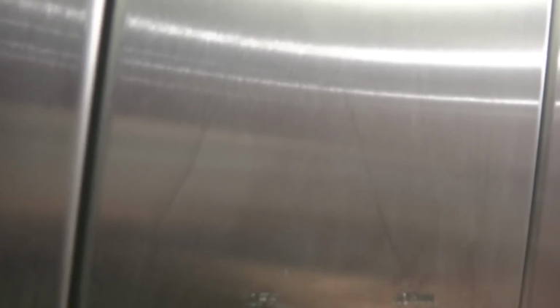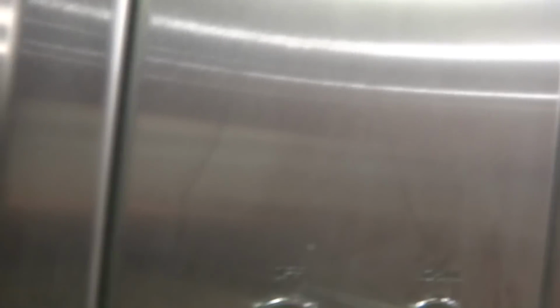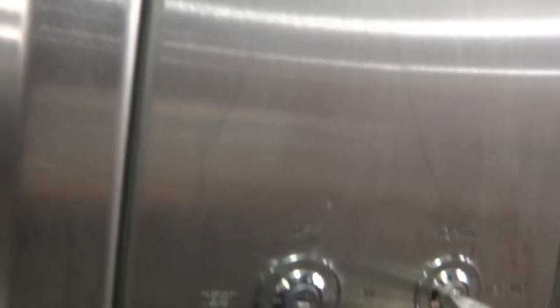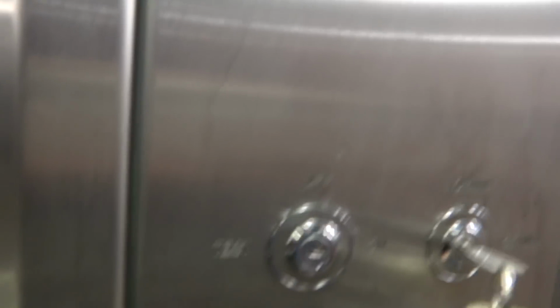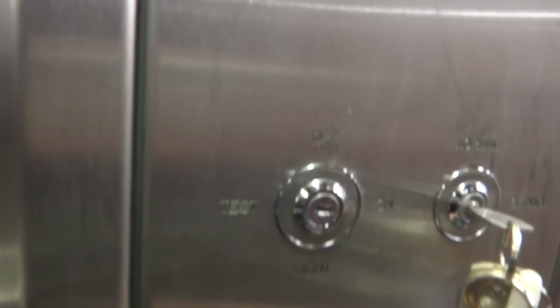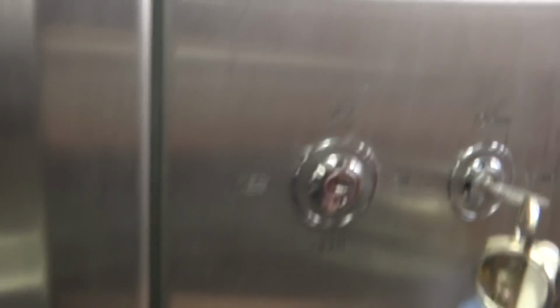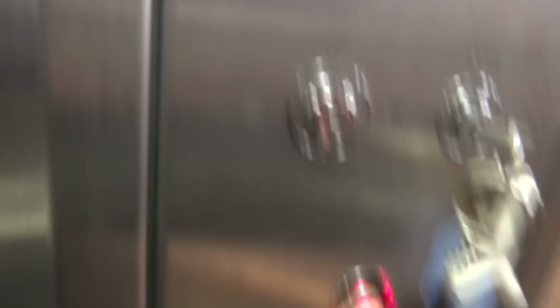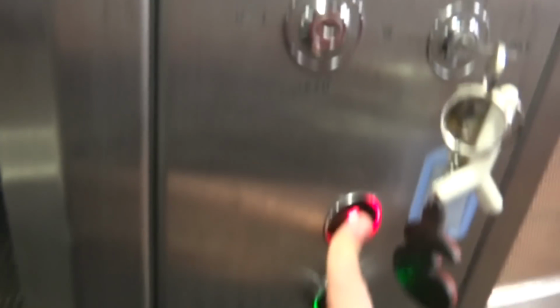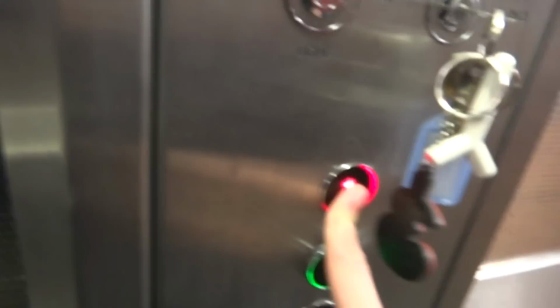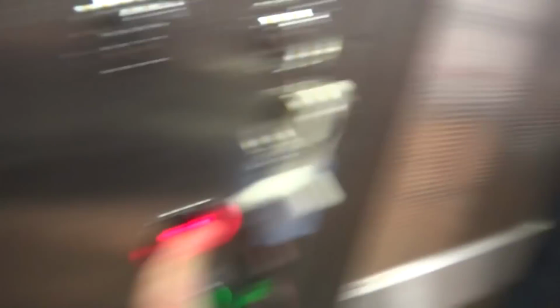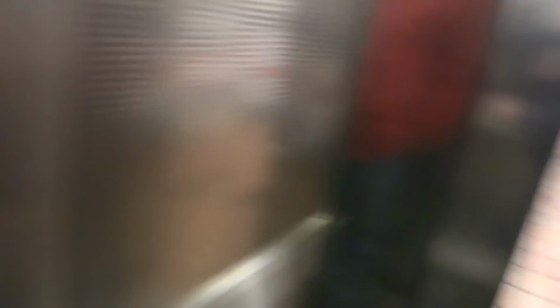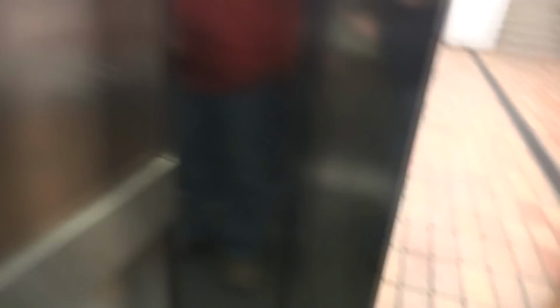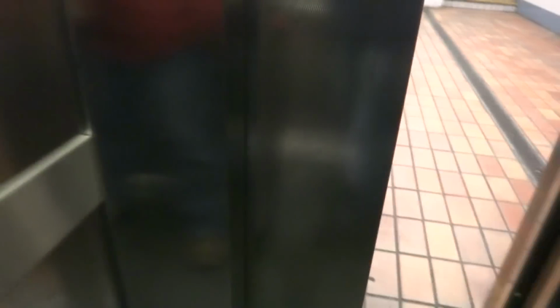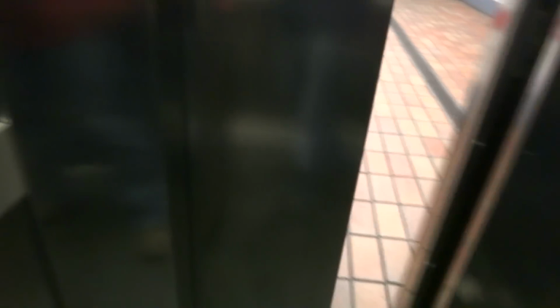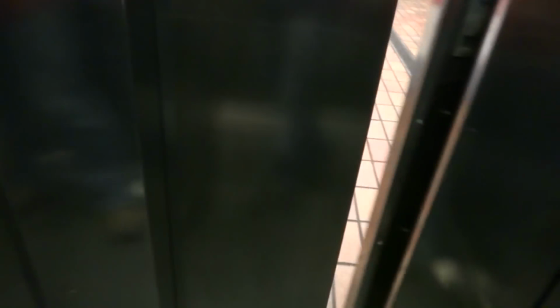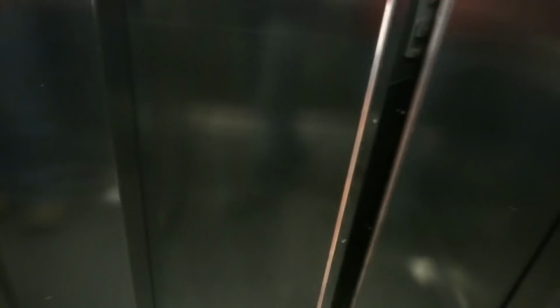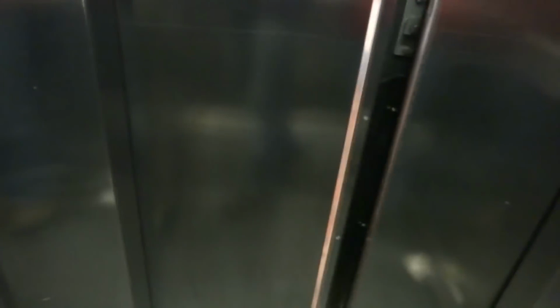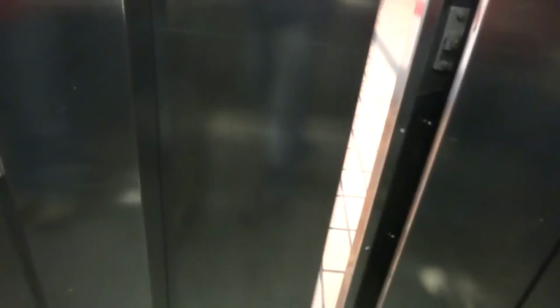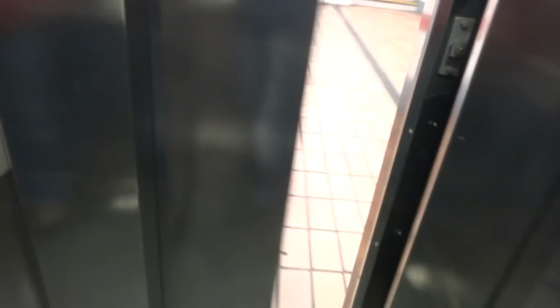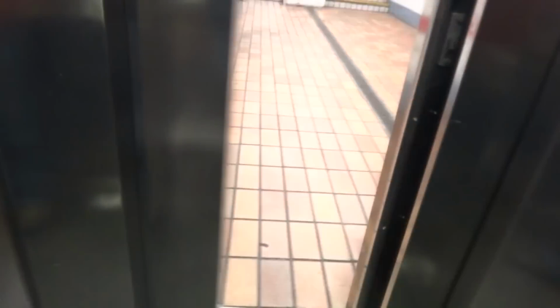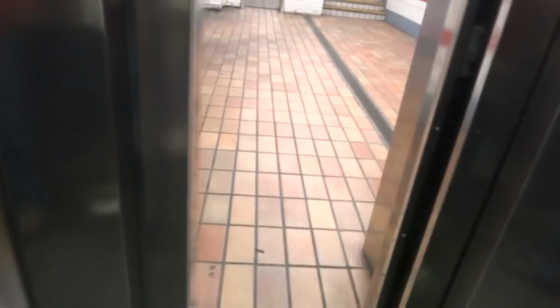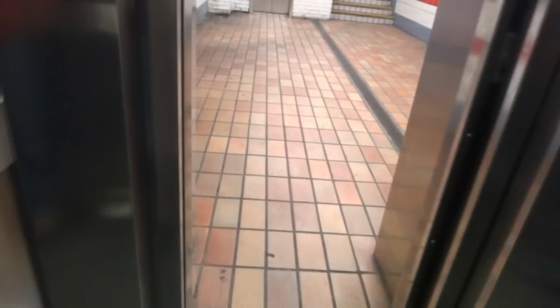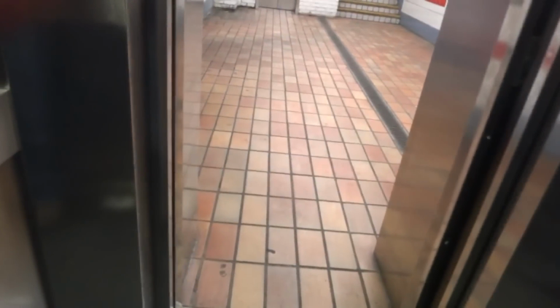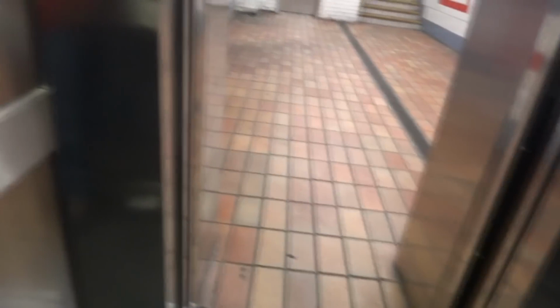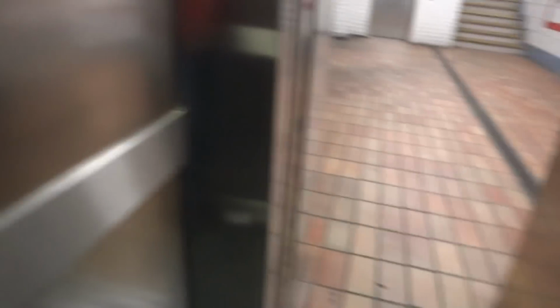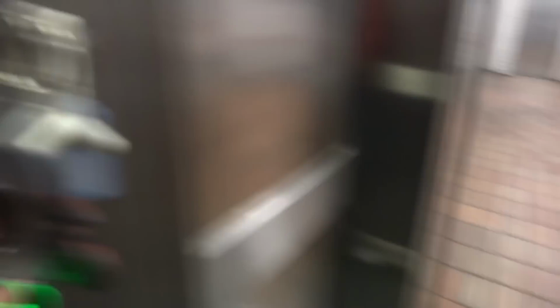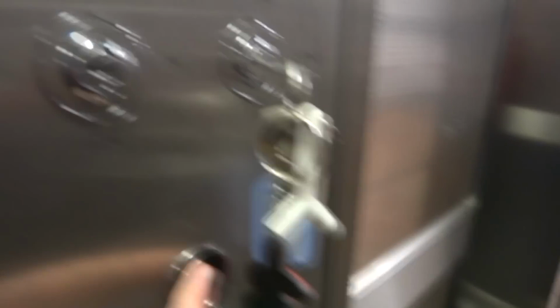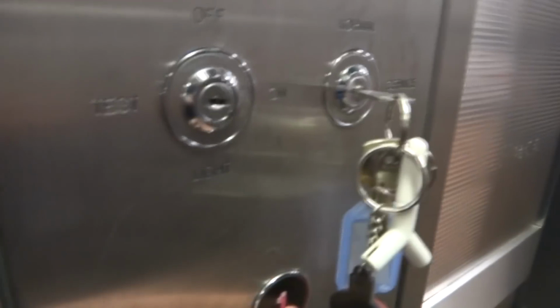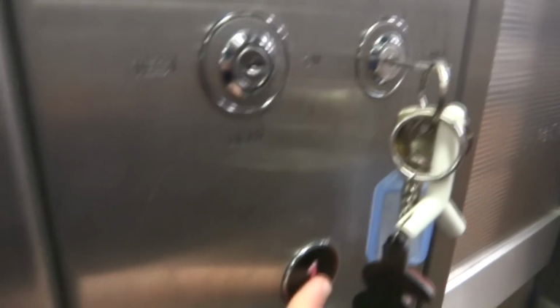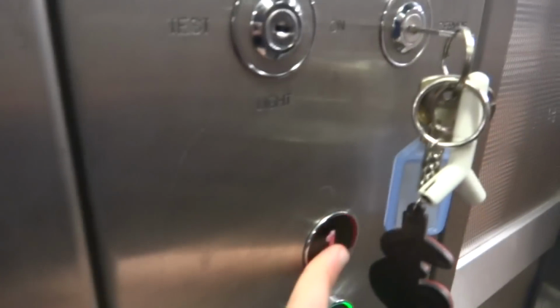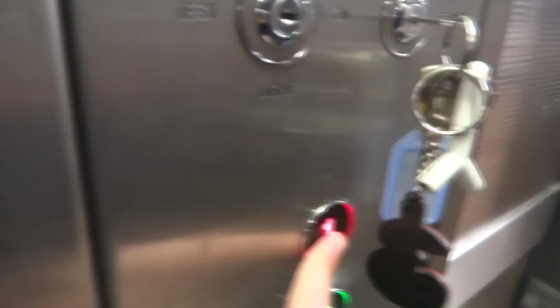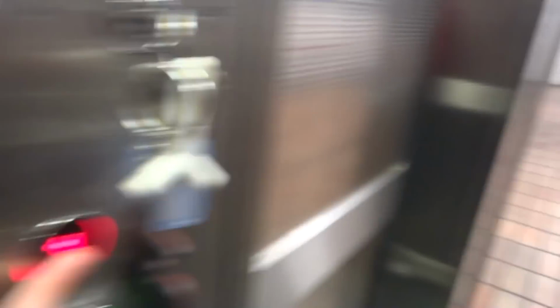This lift is under service control — hold the floor button. There you go, it re-opens the doors. Let's go up to one.